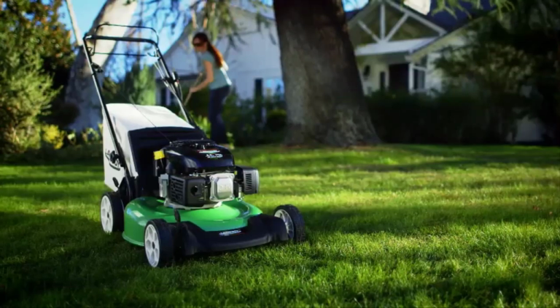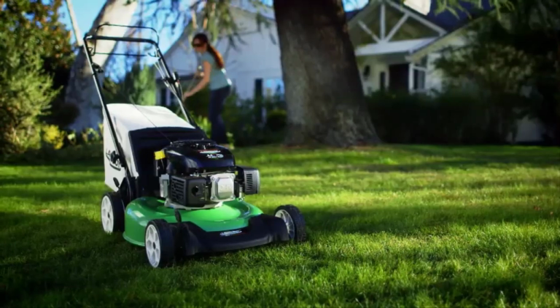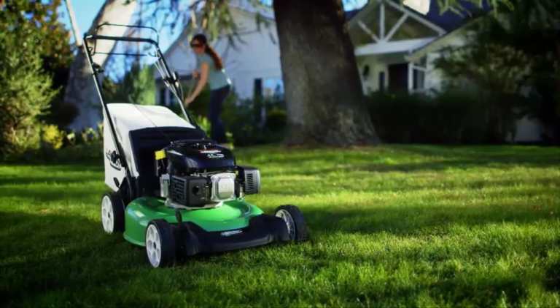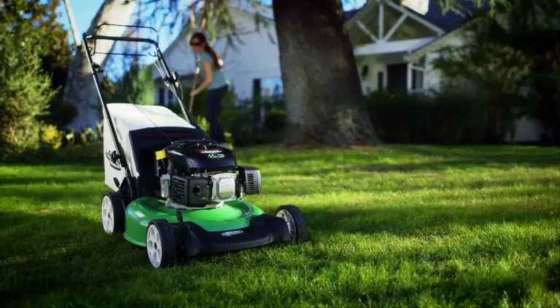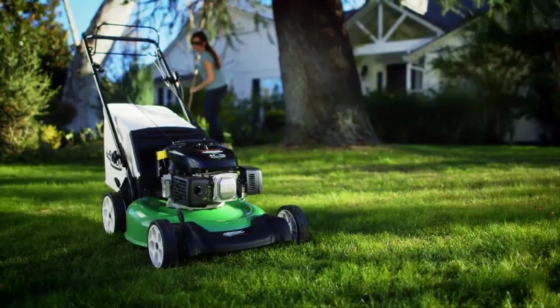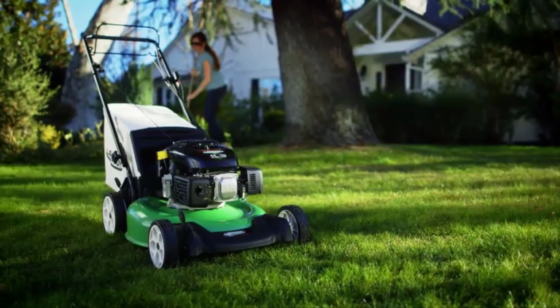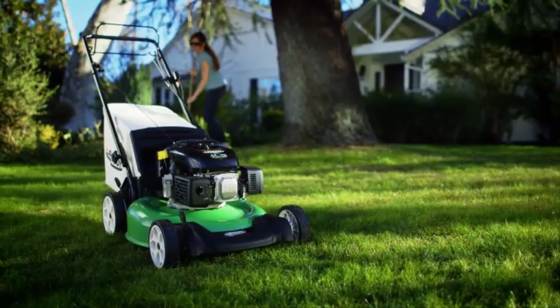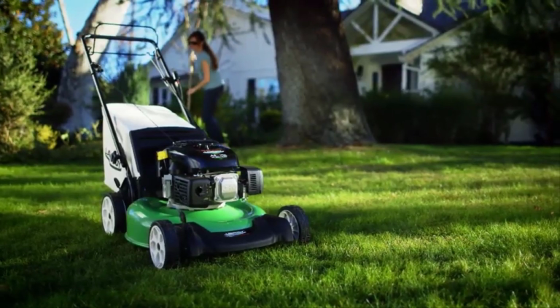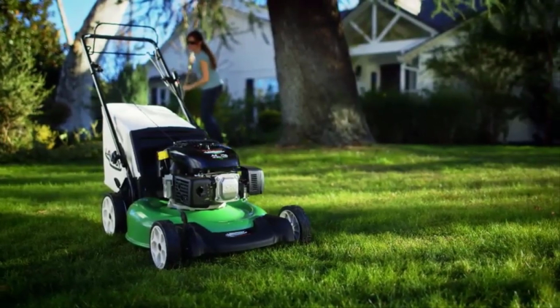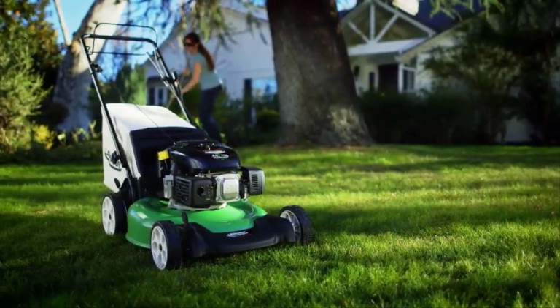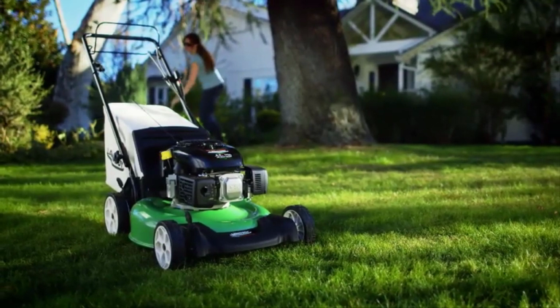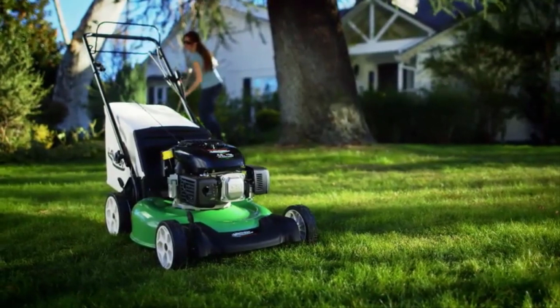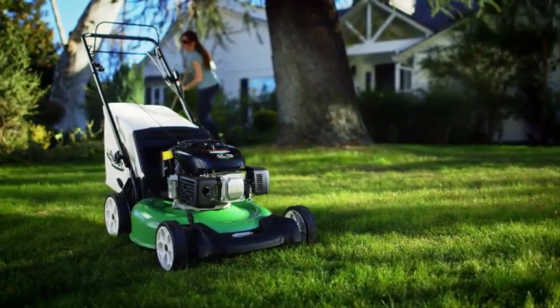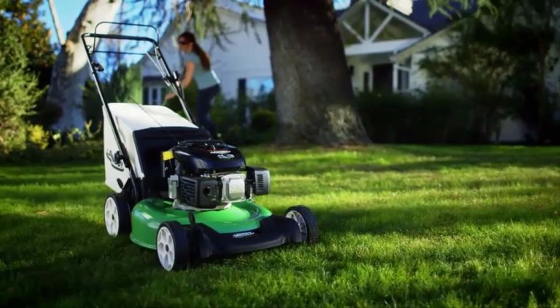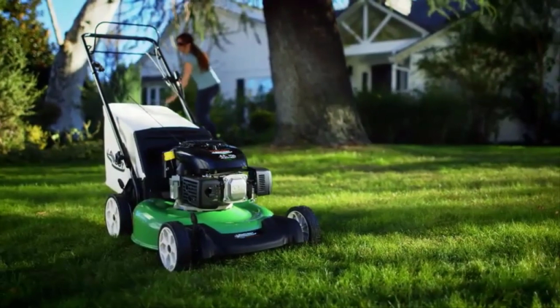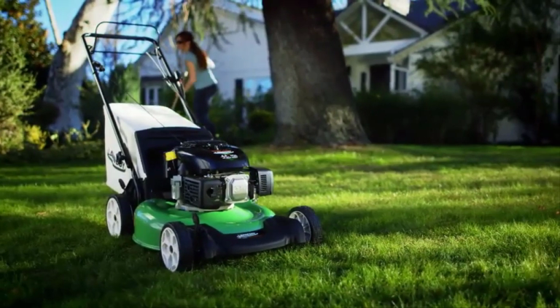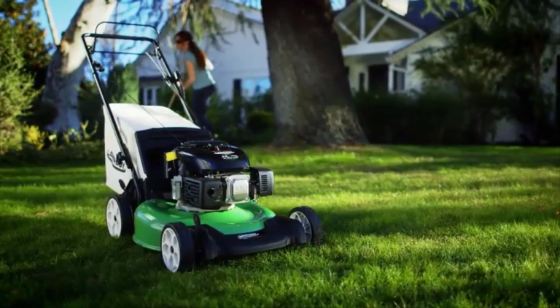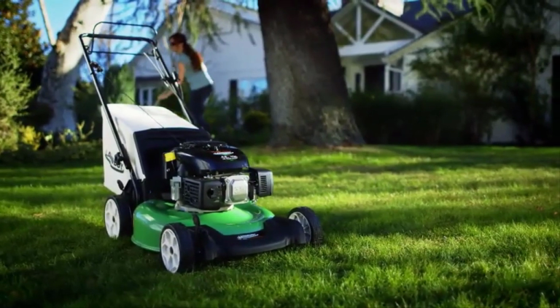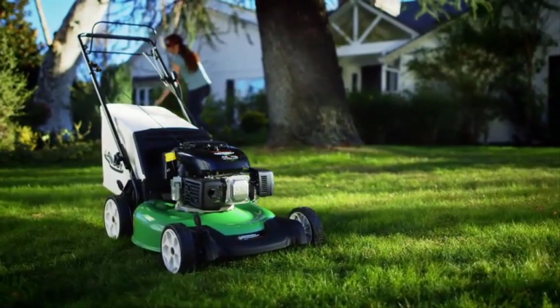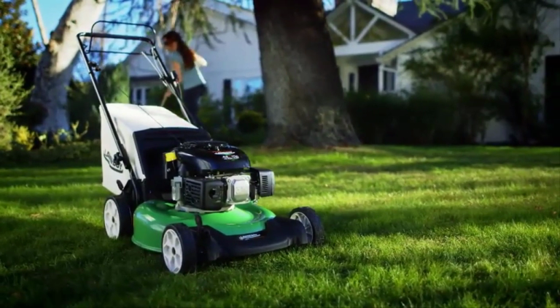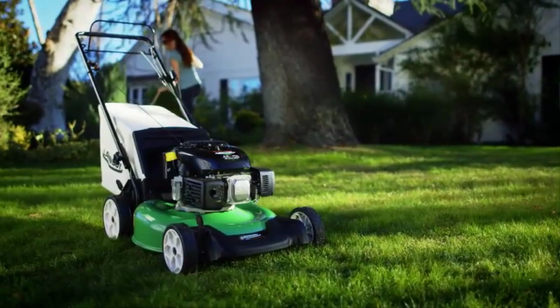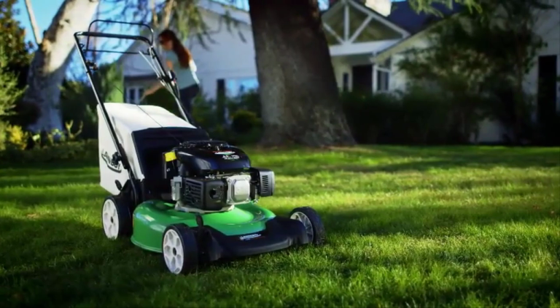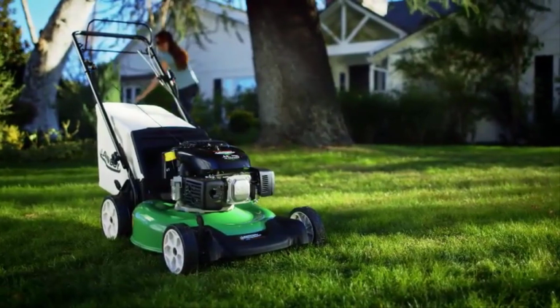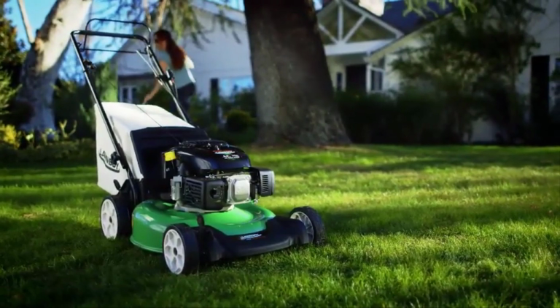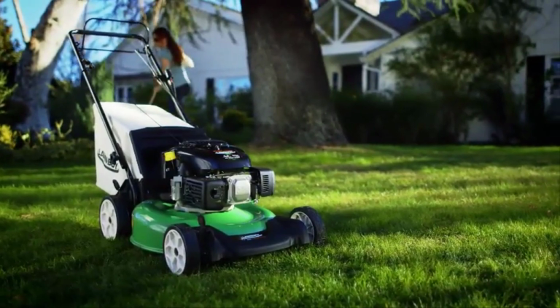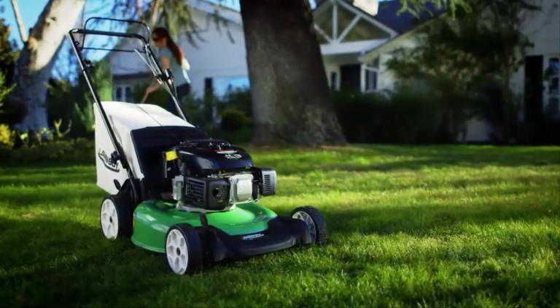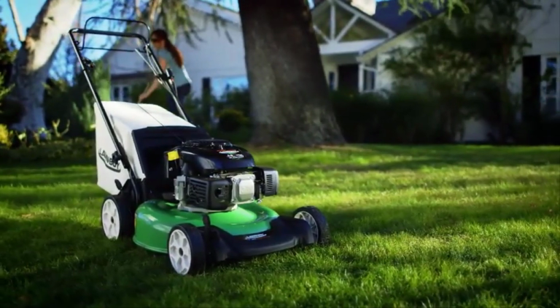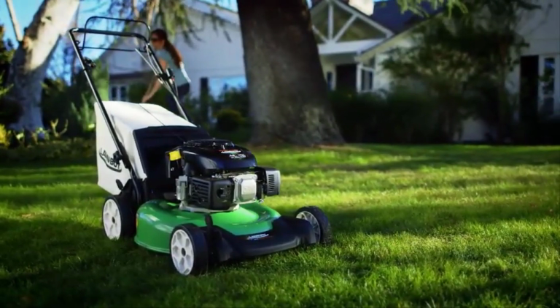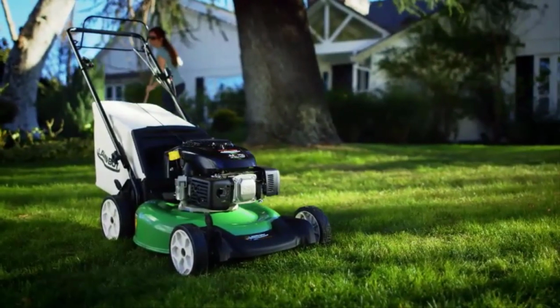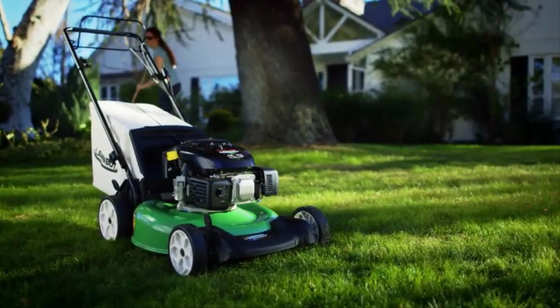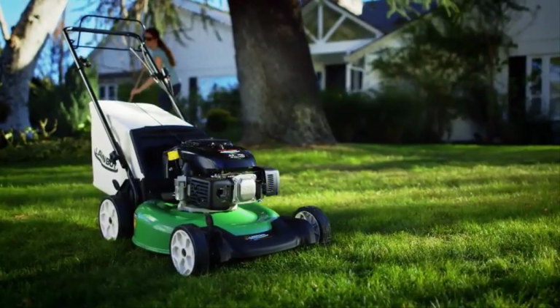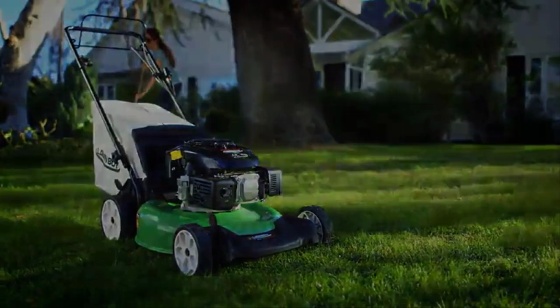For a dependable, electric start mower that's easy to handle and hard to beat, this Lawn Boy's the right choice for you.